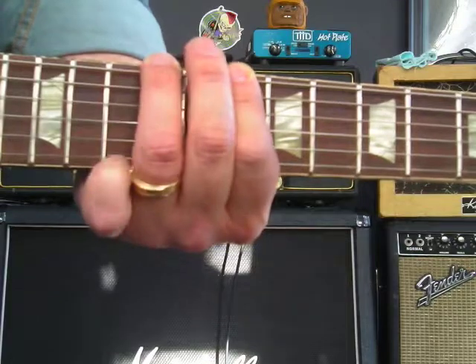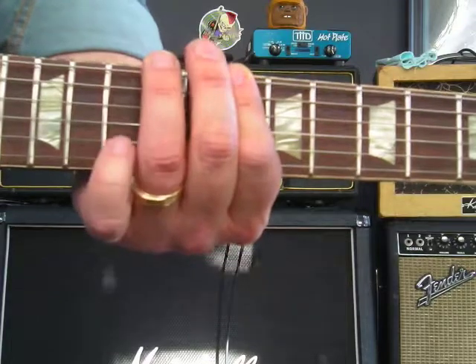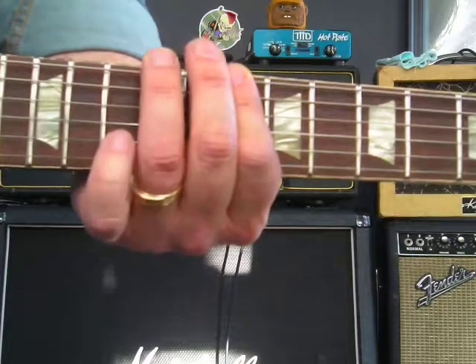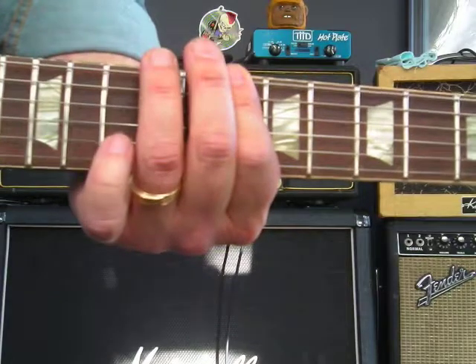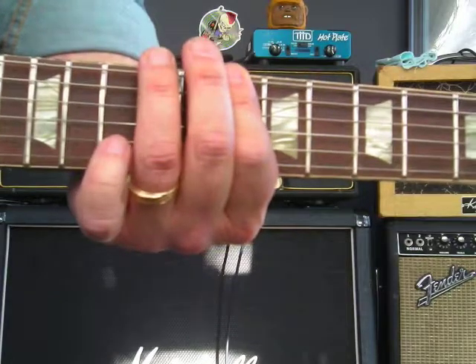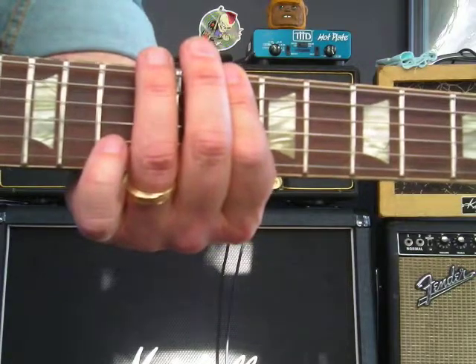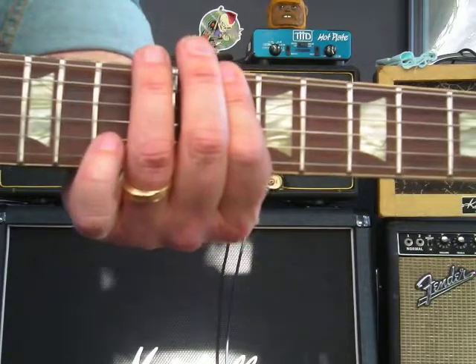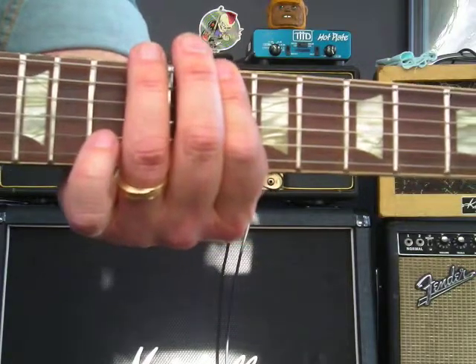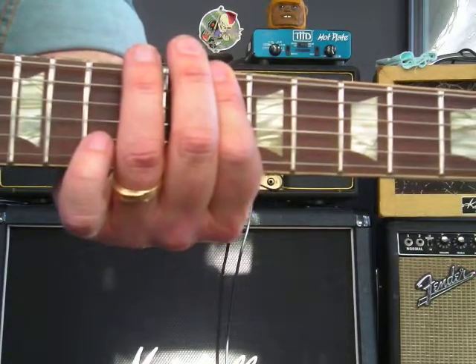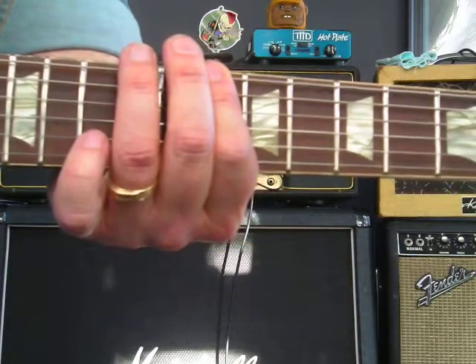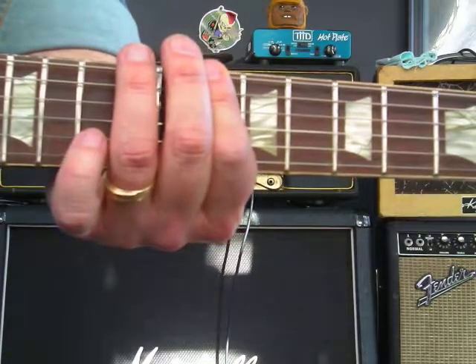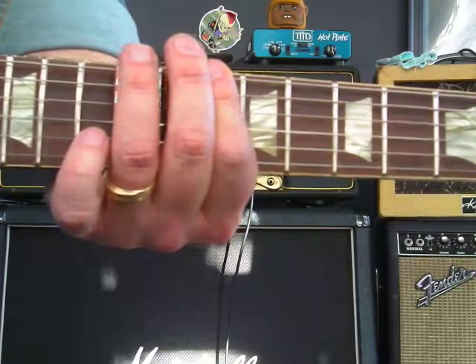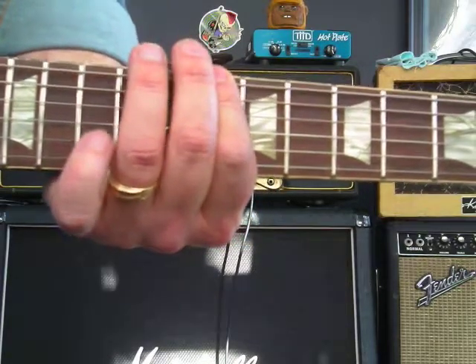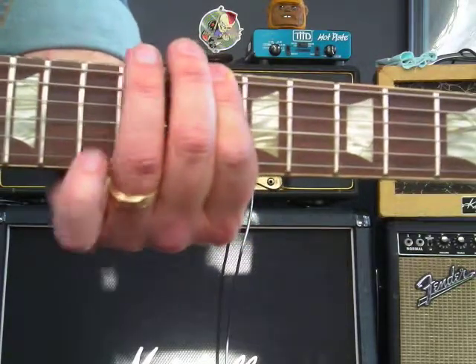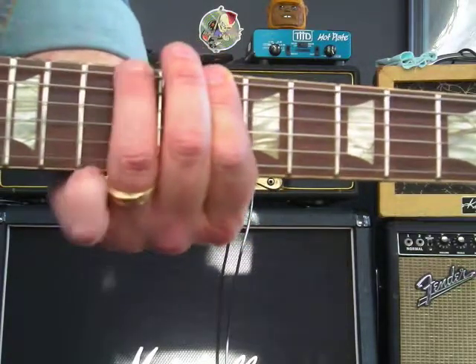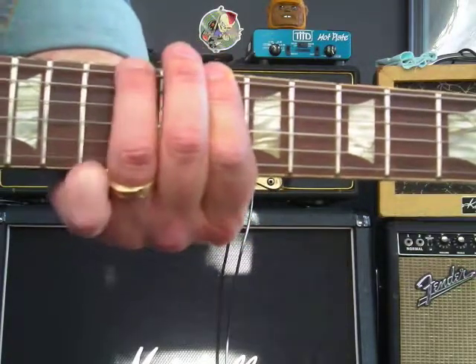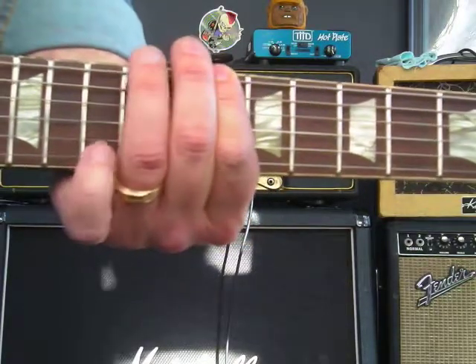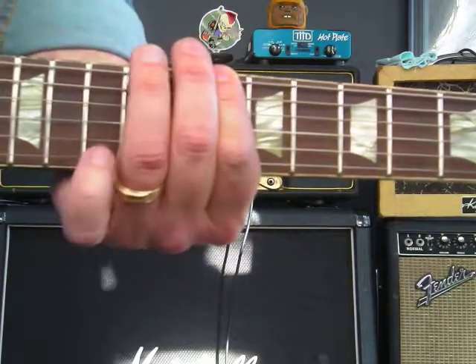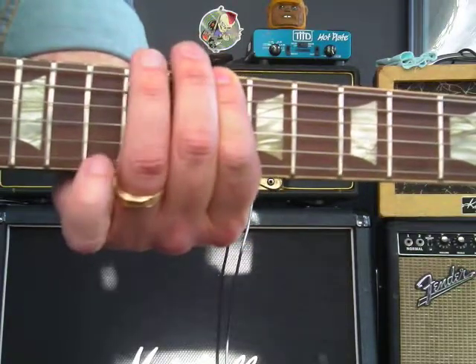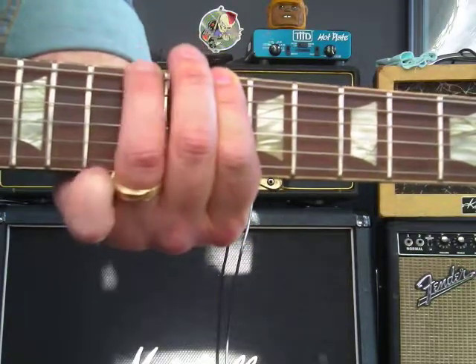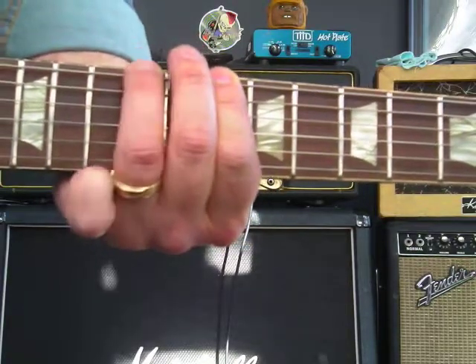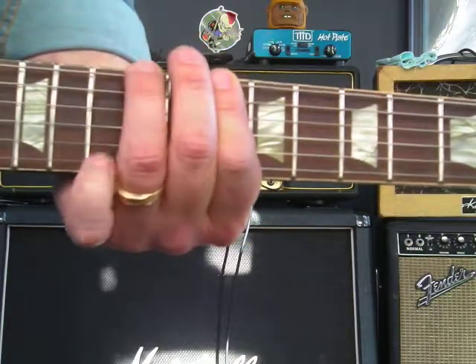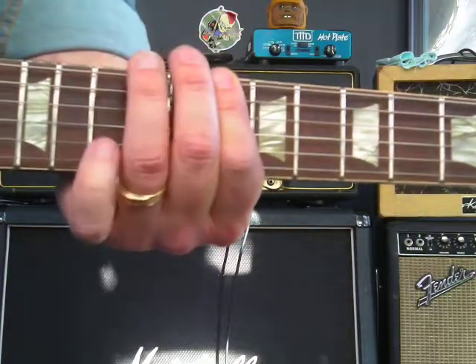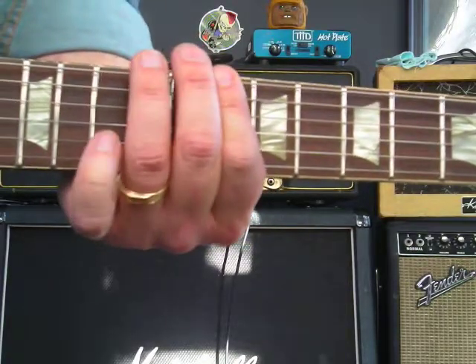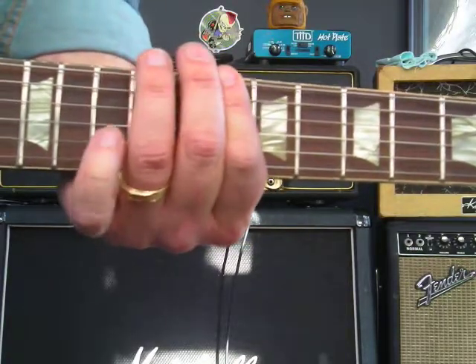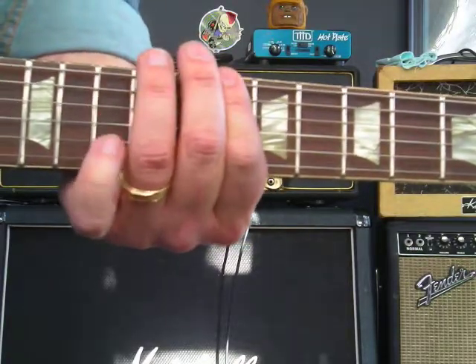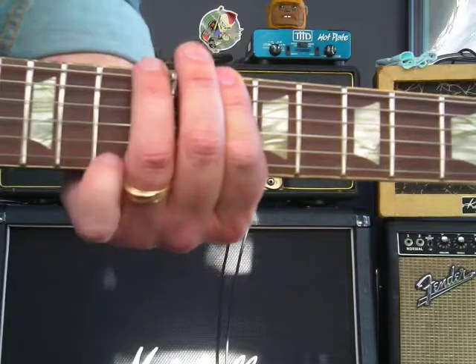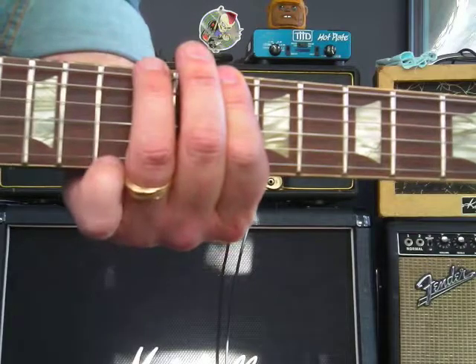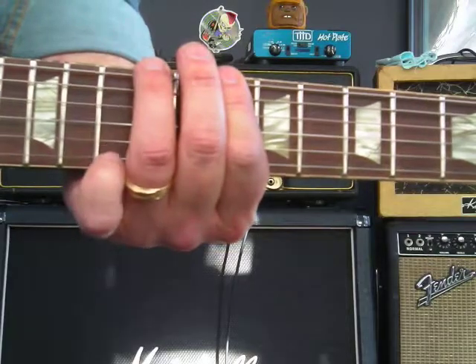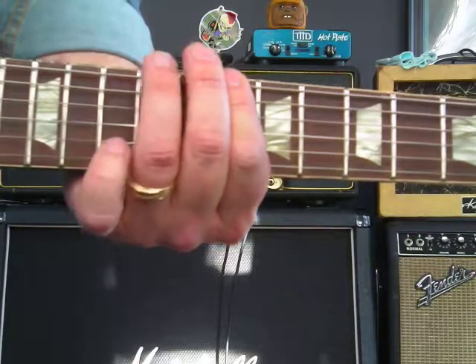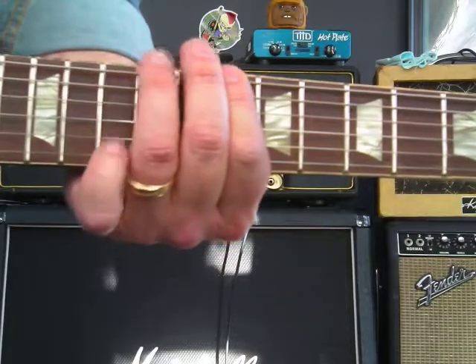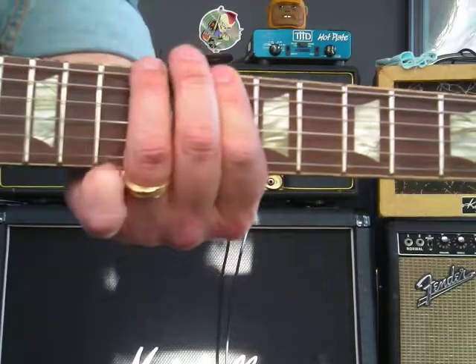So the note sequence is D, E, D — then D, E, D, E.